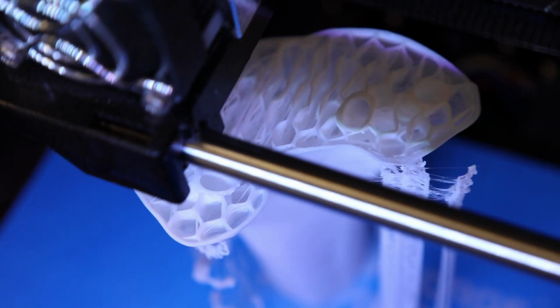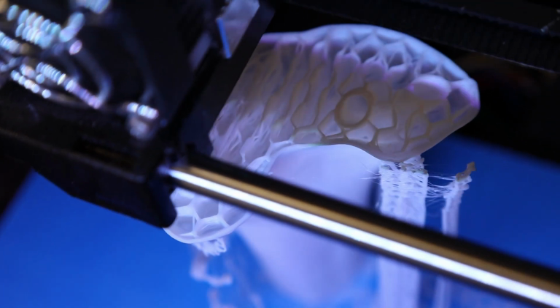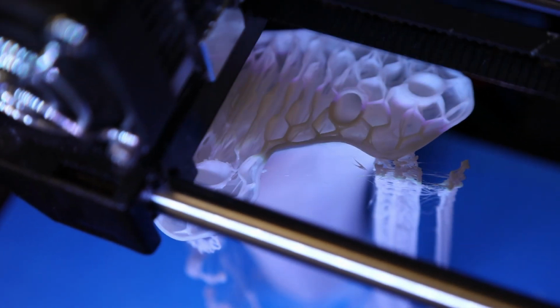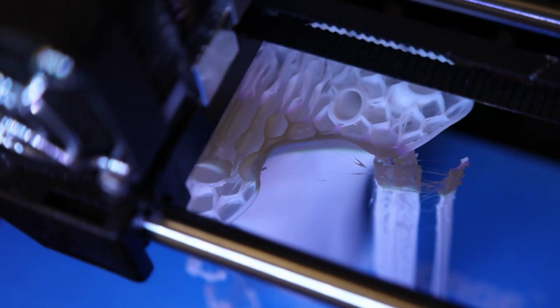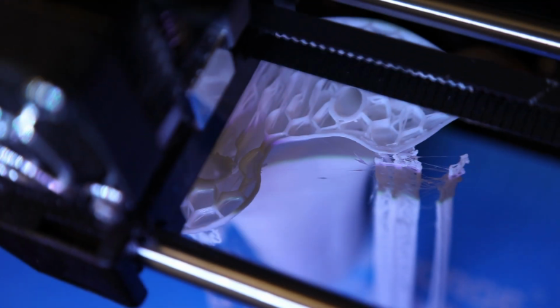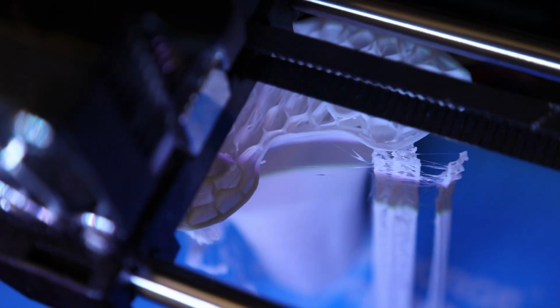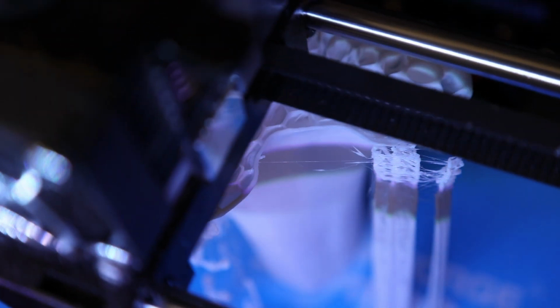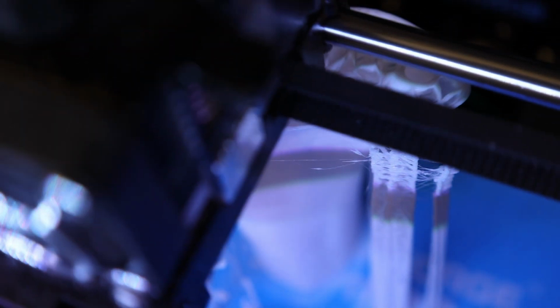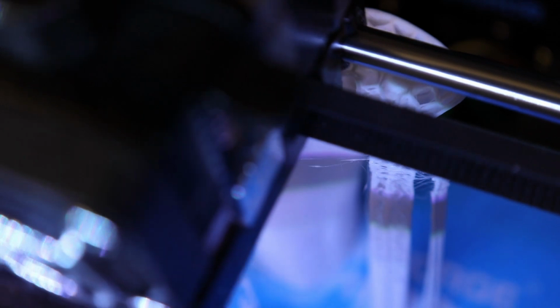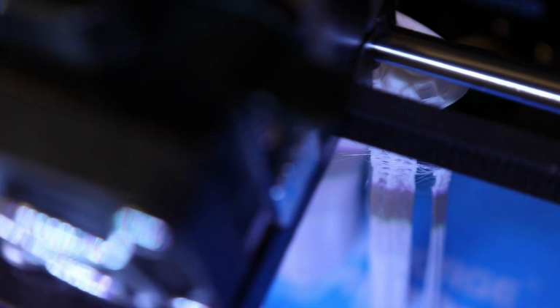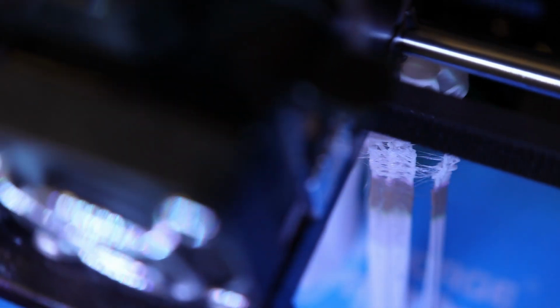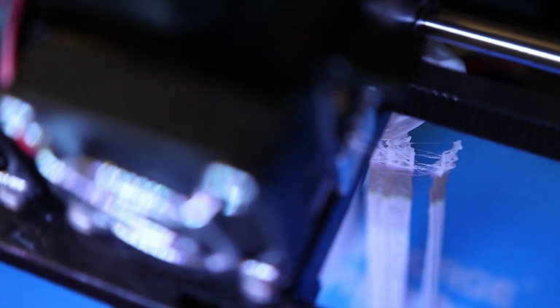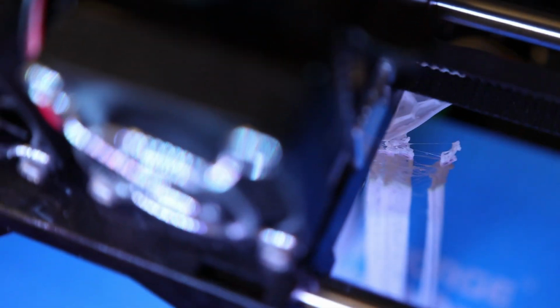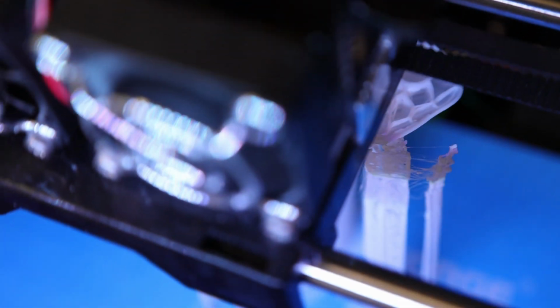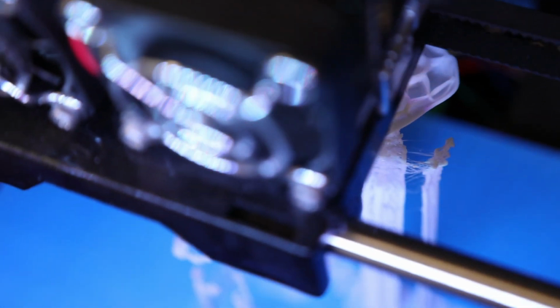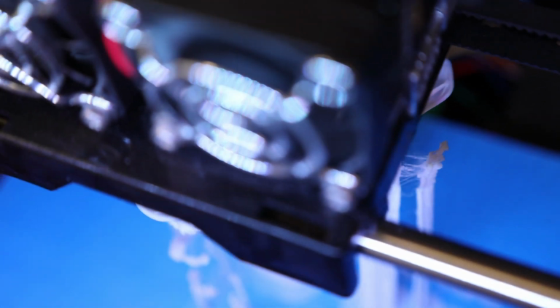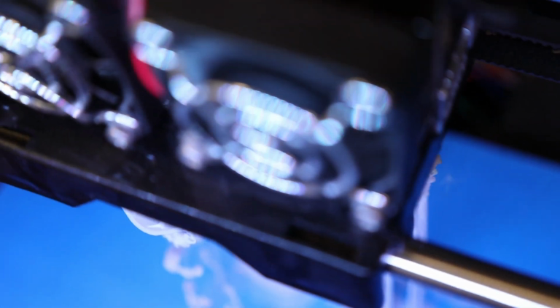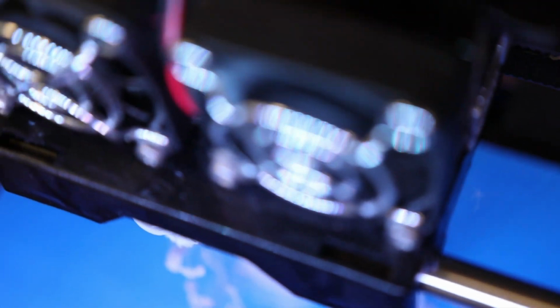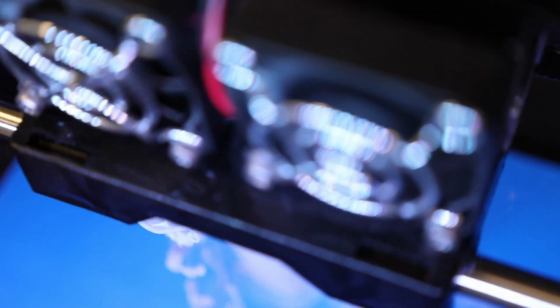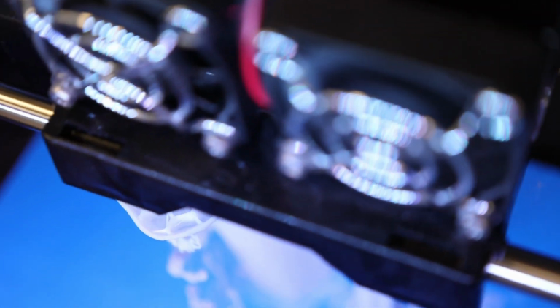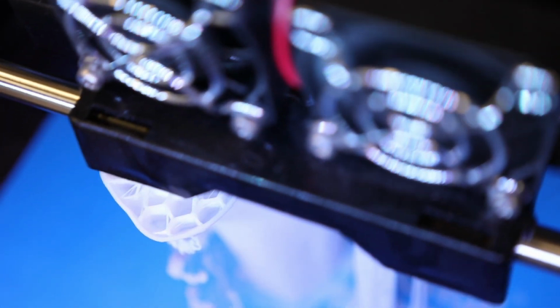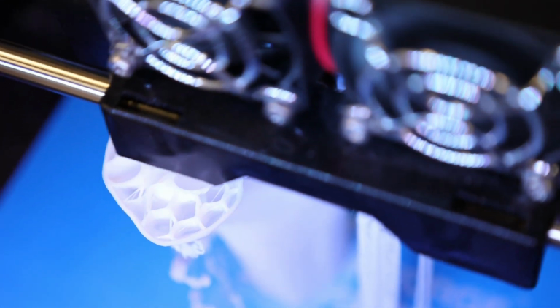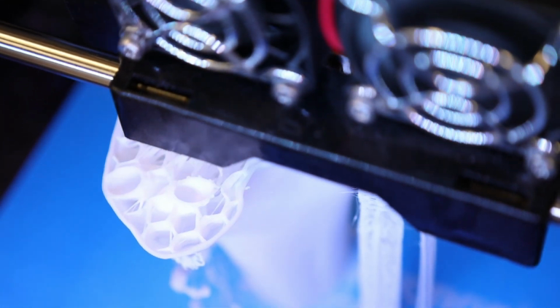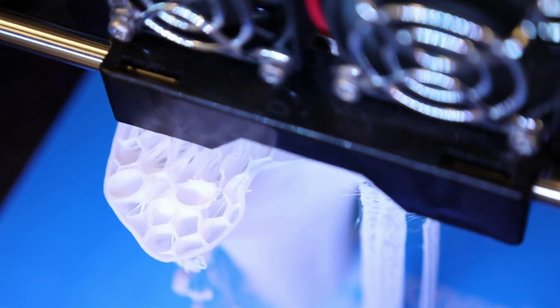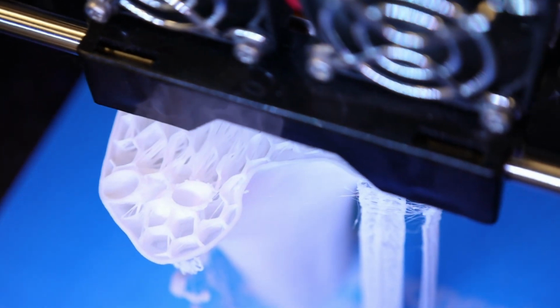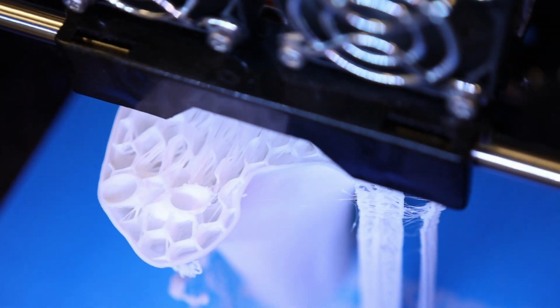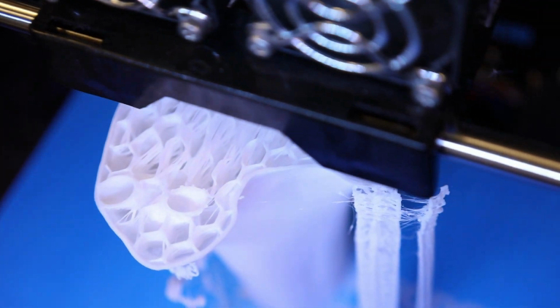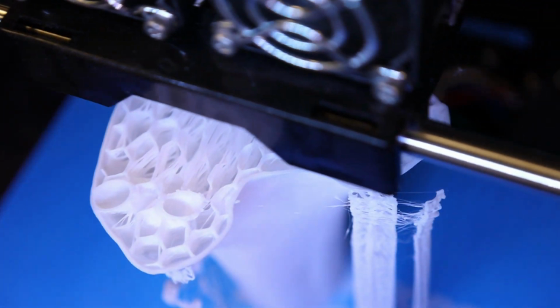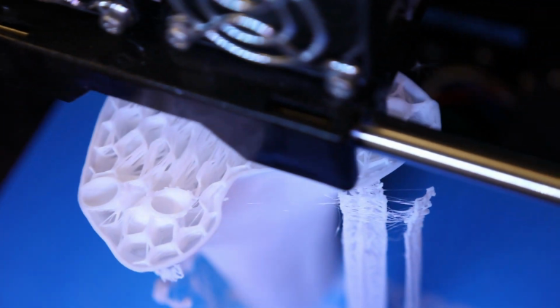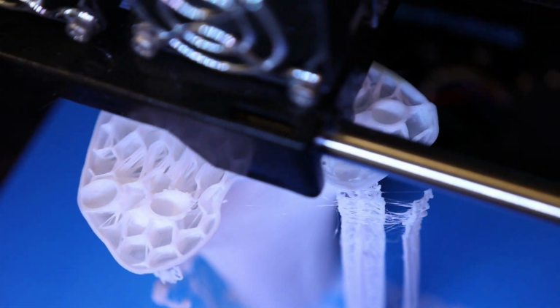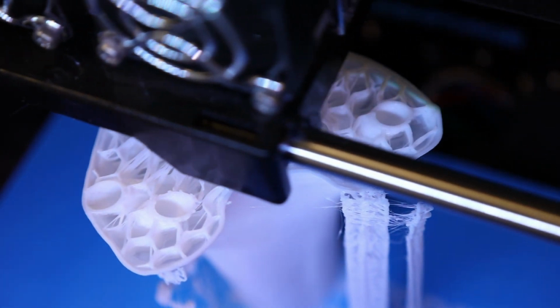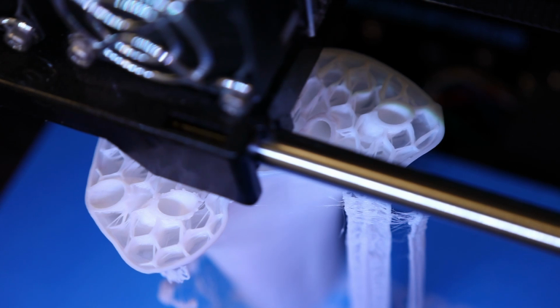That internal honeycomb is looking really stringy — it's what it often does. I think I need to give it a clean out.